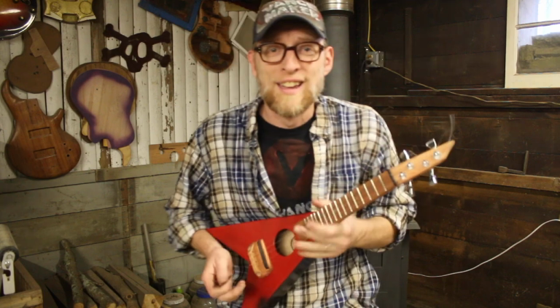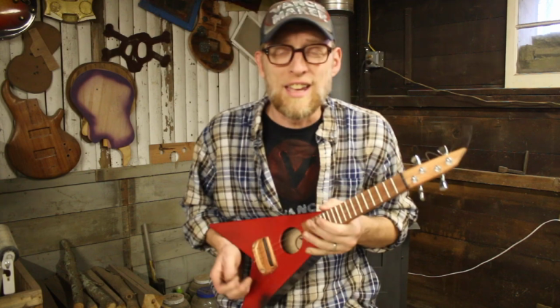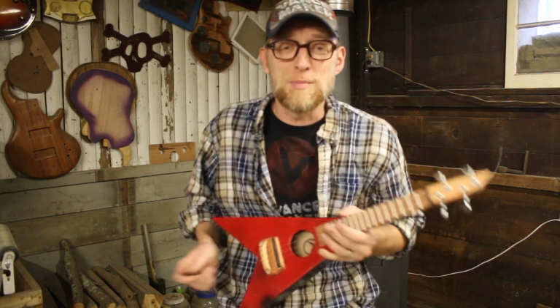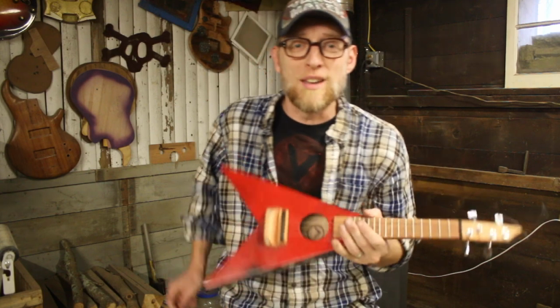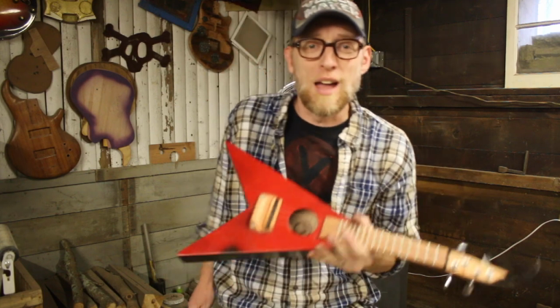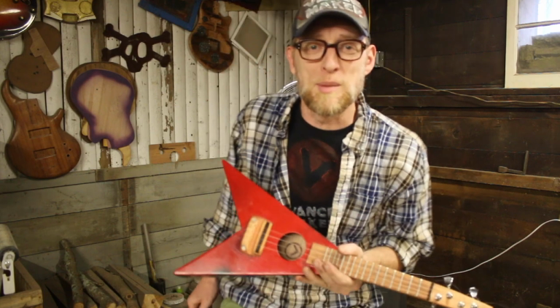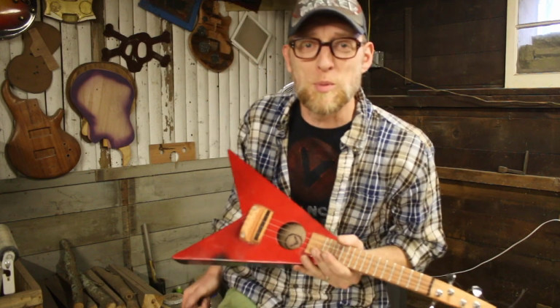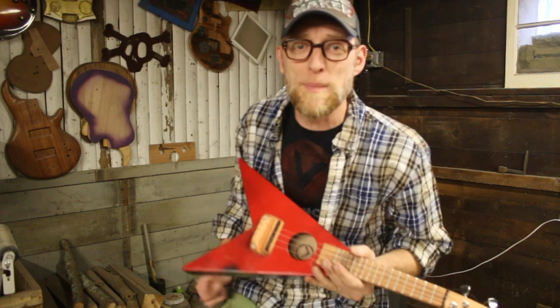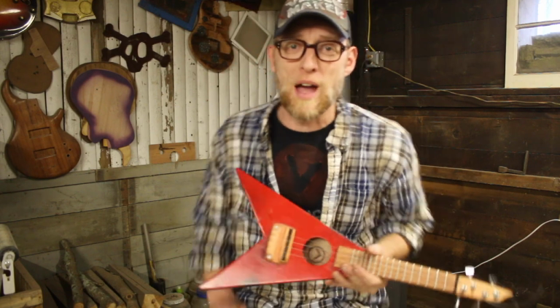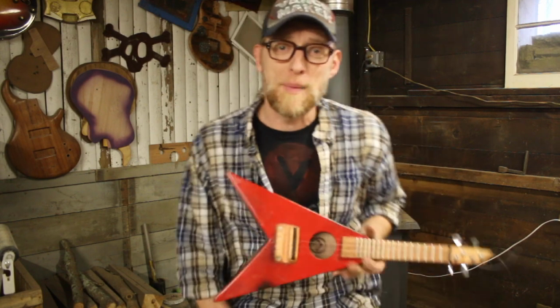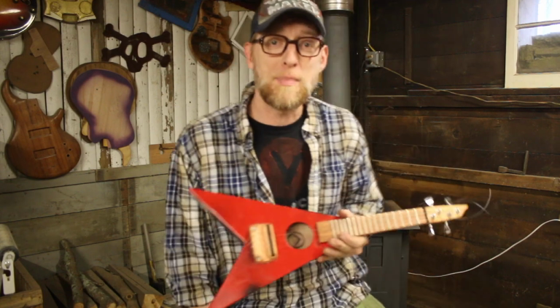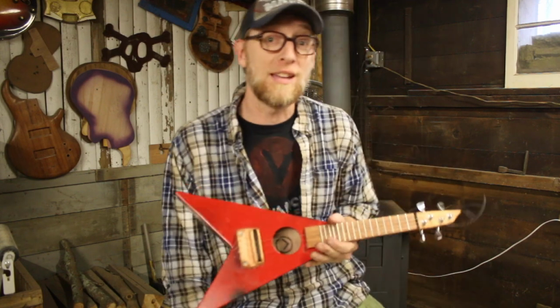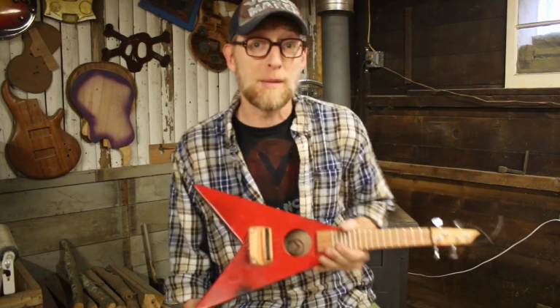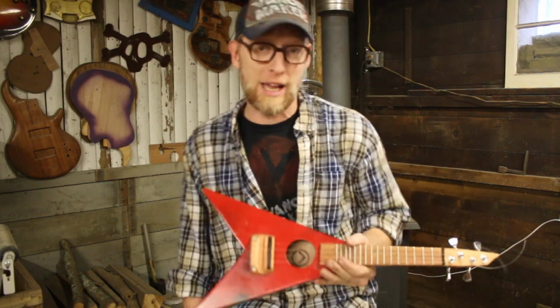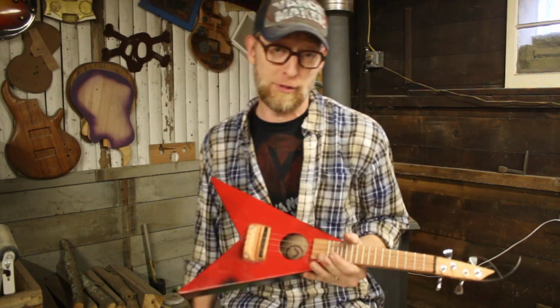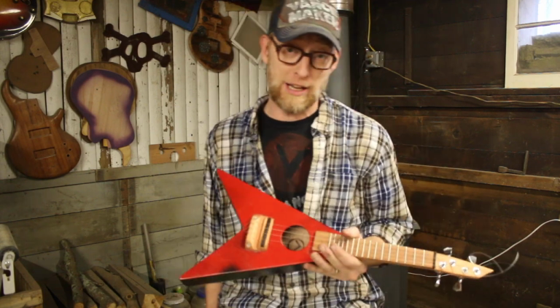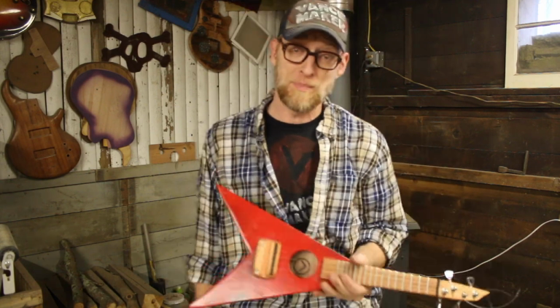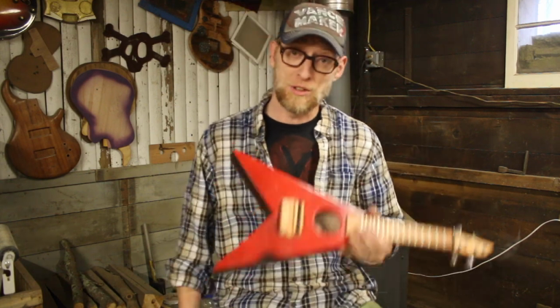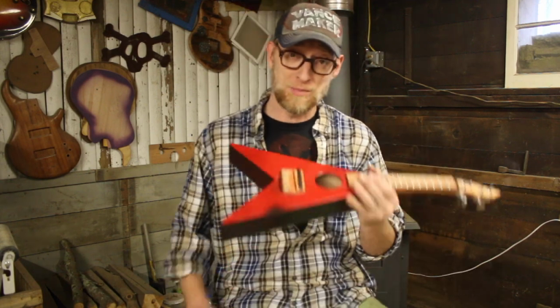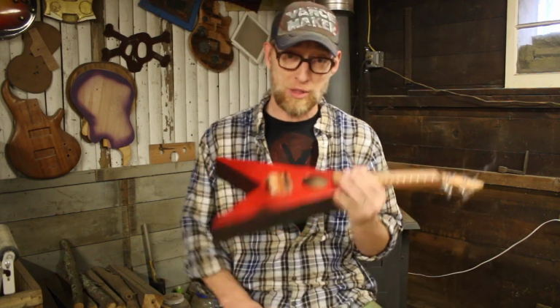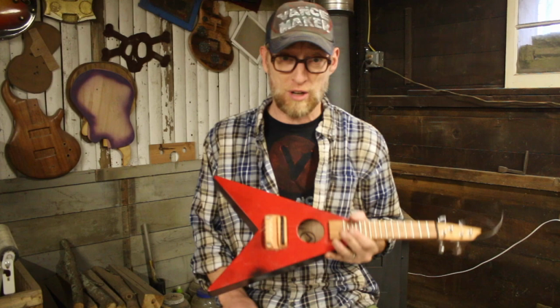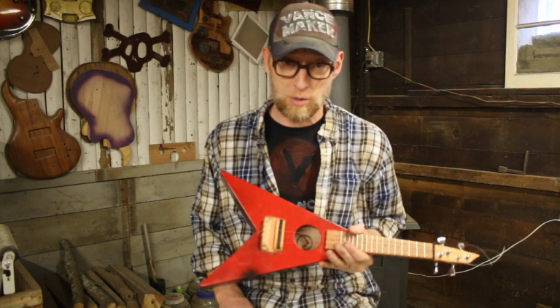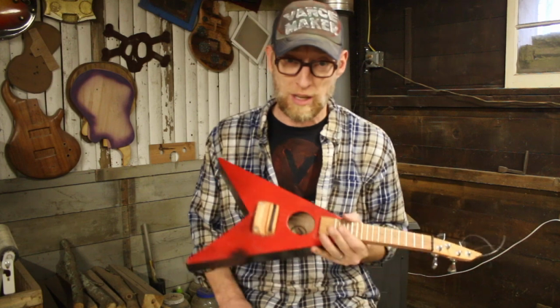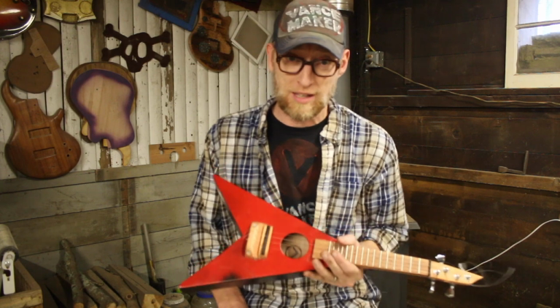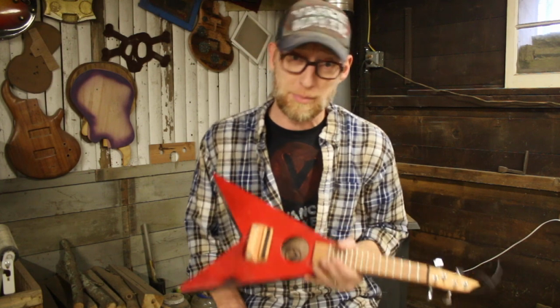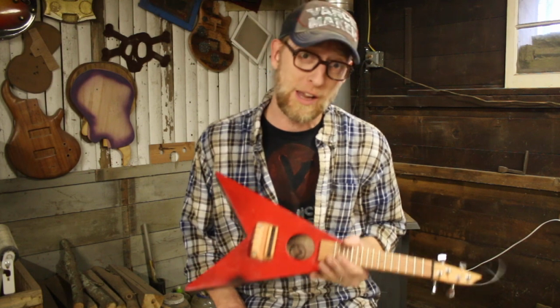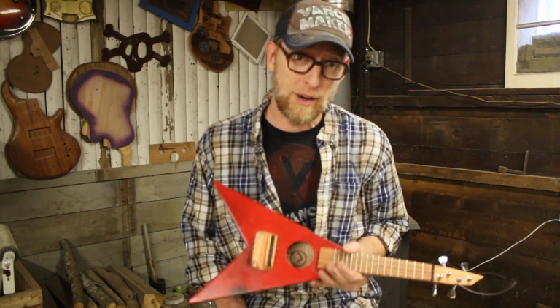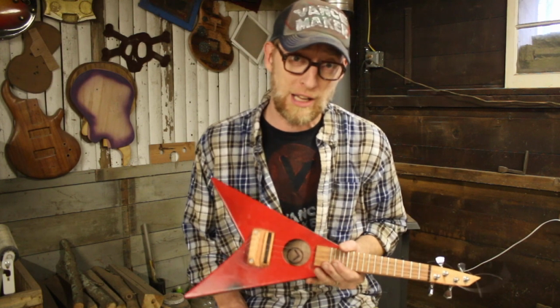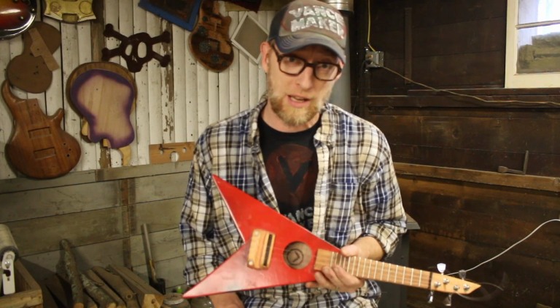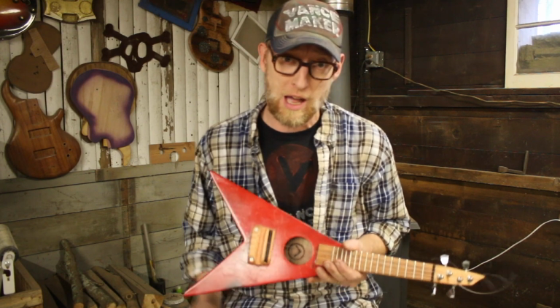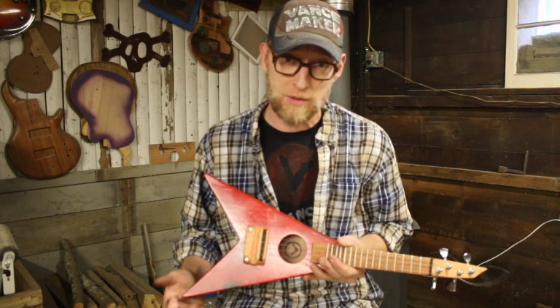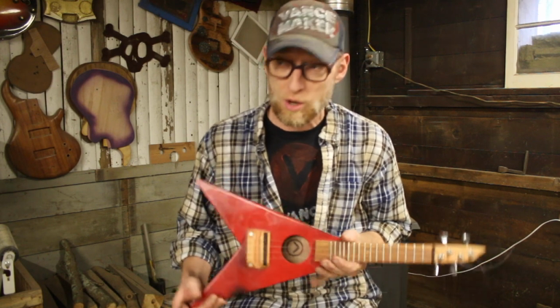Hey, it's me, Tim Swite. Happy Anti-Black Friday. This is my third annual Anti-Black Friday video.